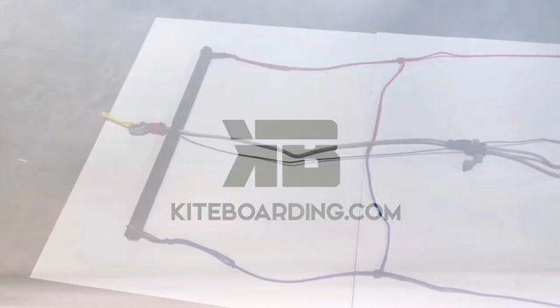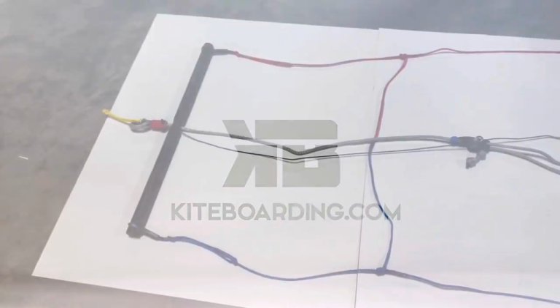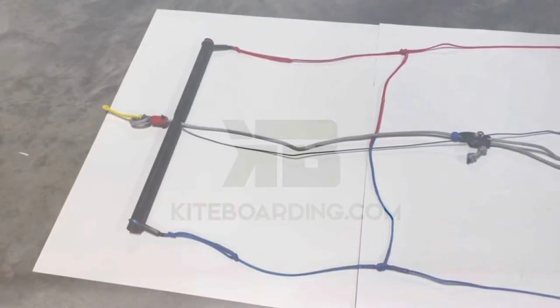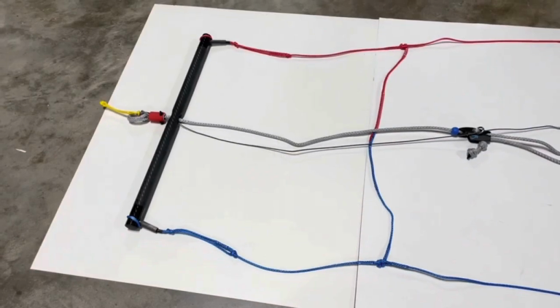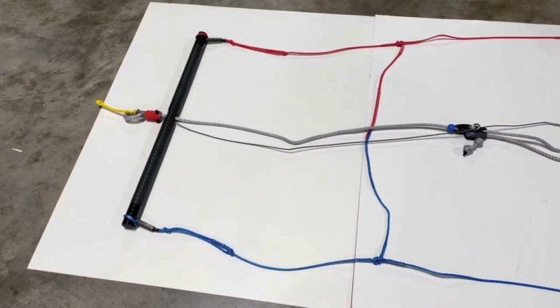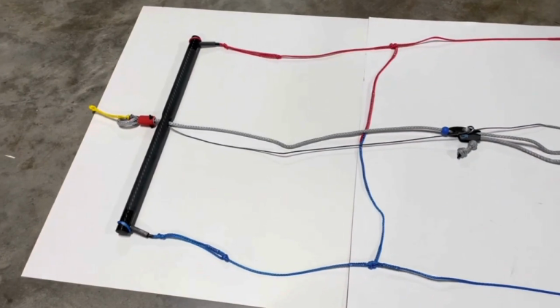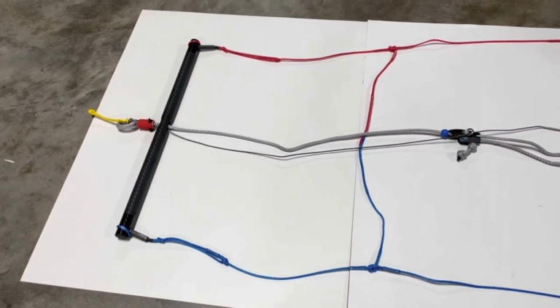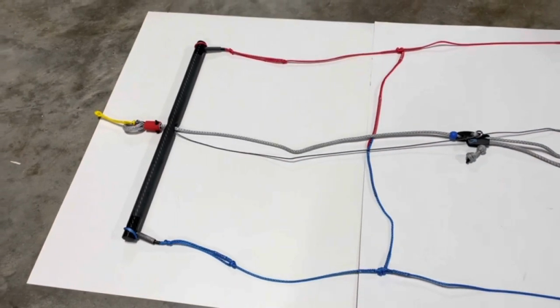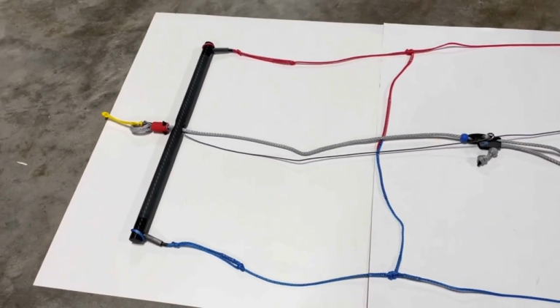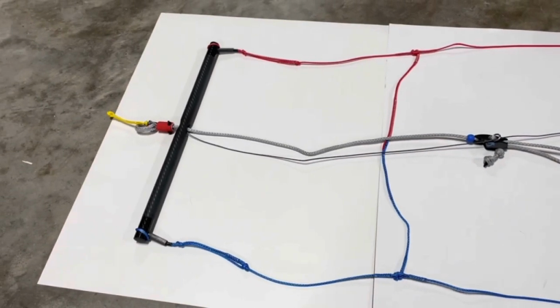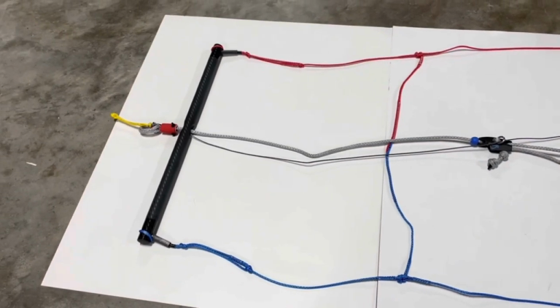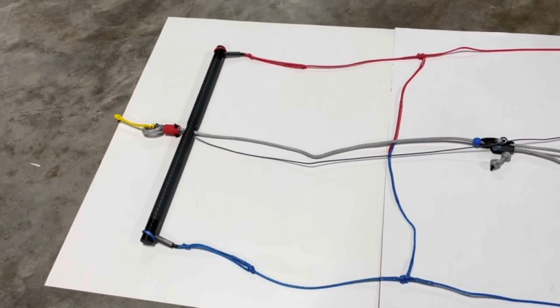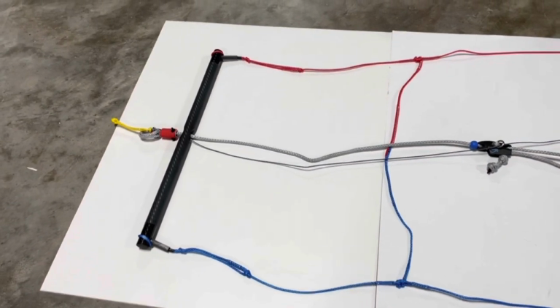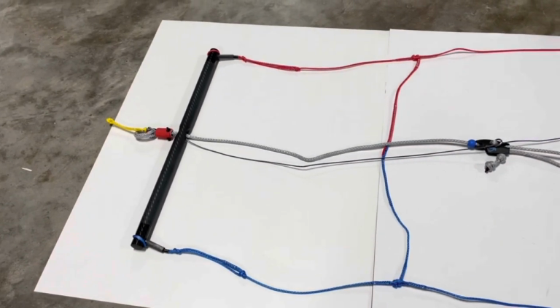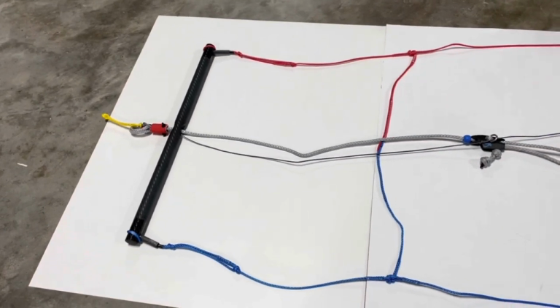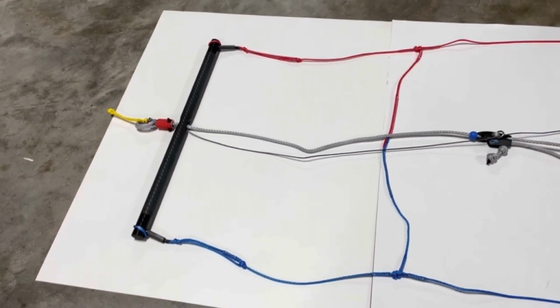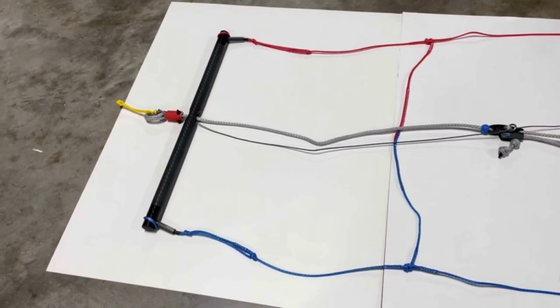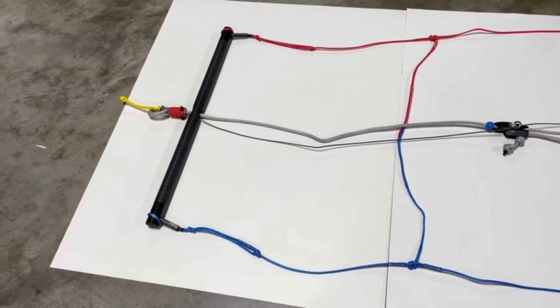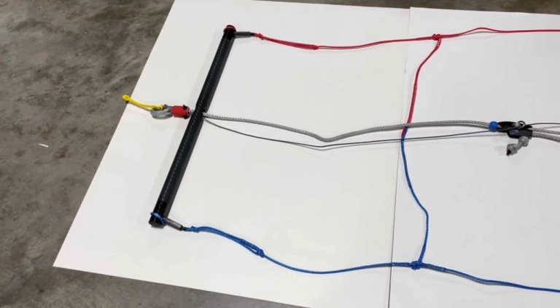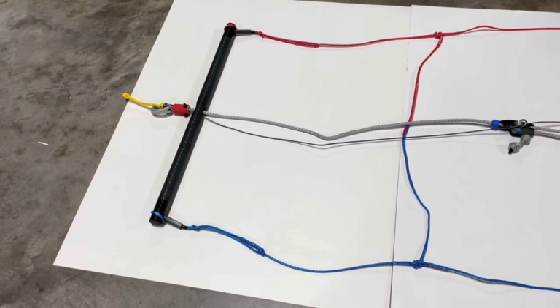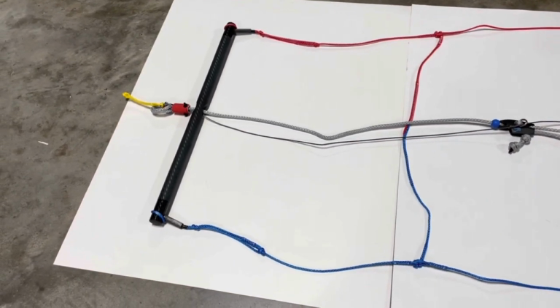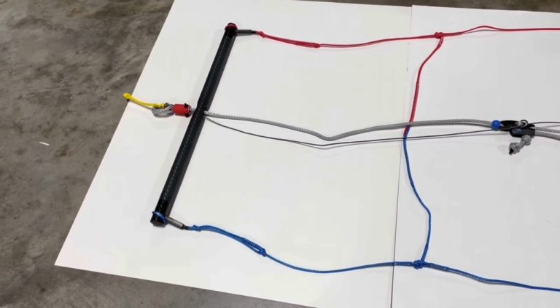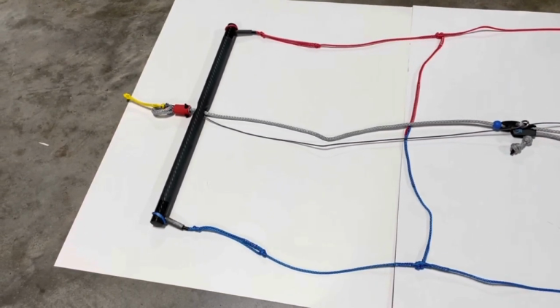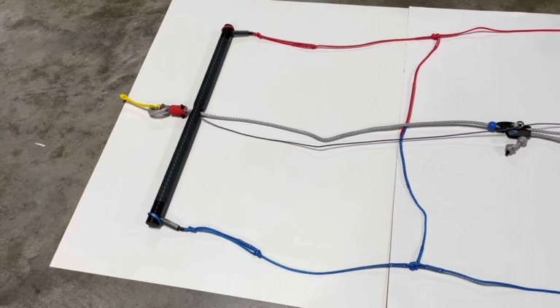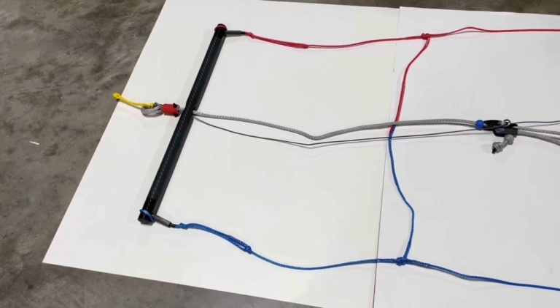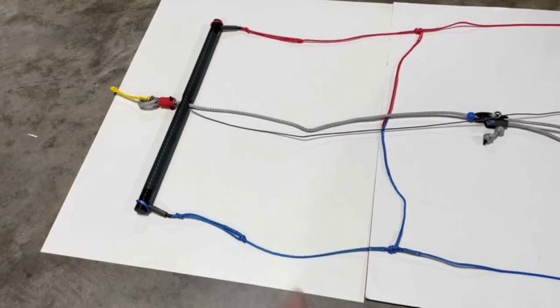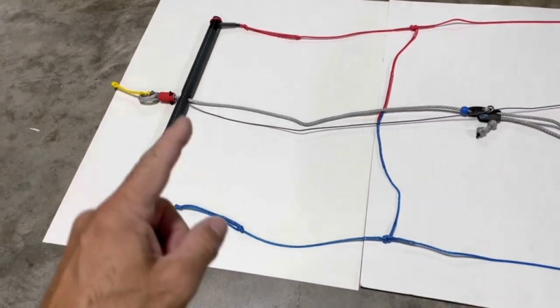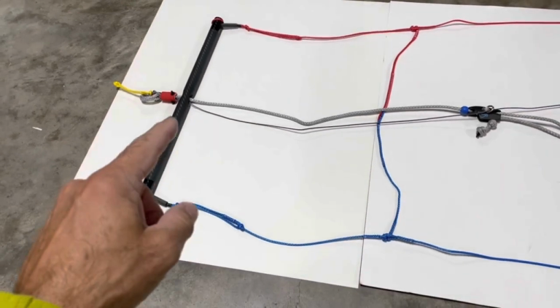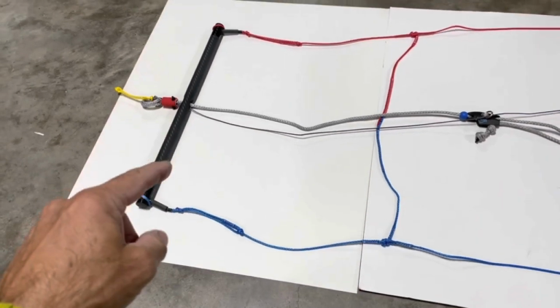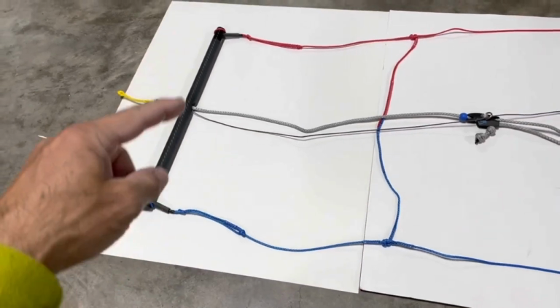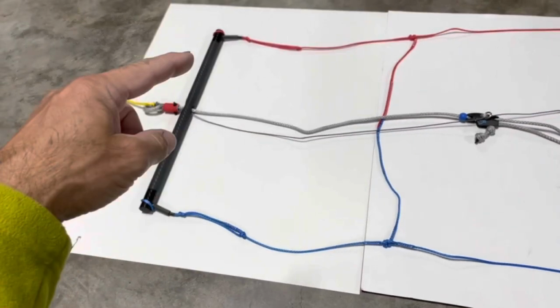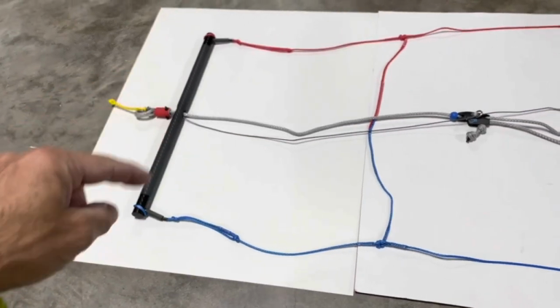Hey, Jeff Howard here at kiteboarding.com and PKS. This is the KISS bar system.